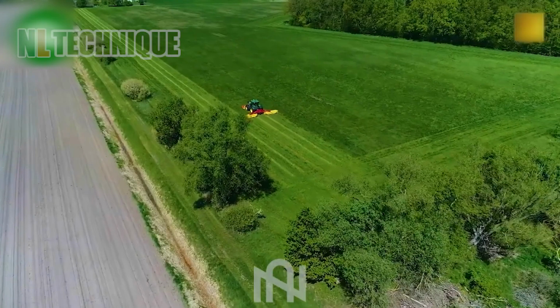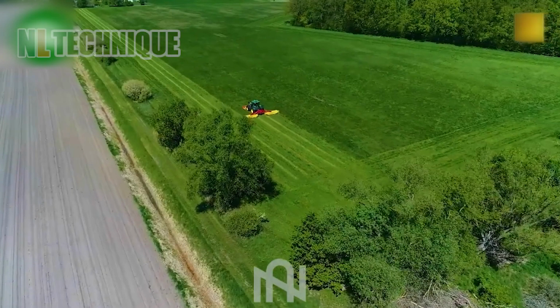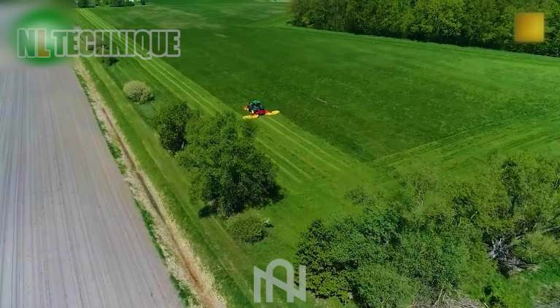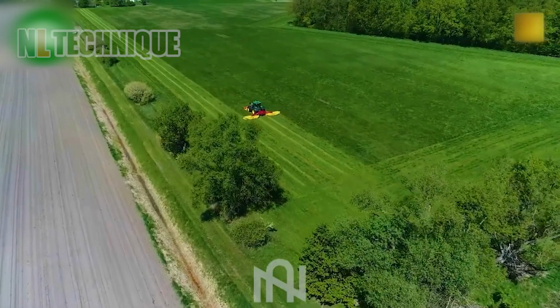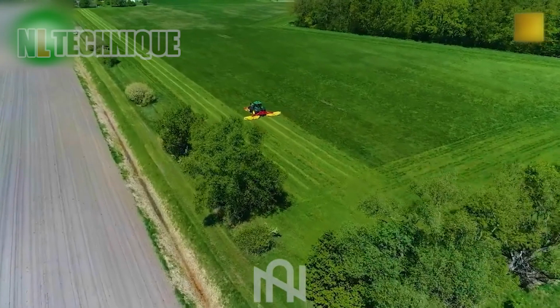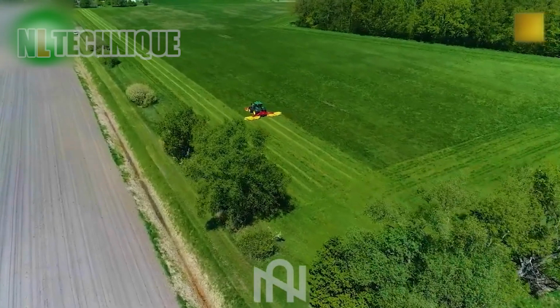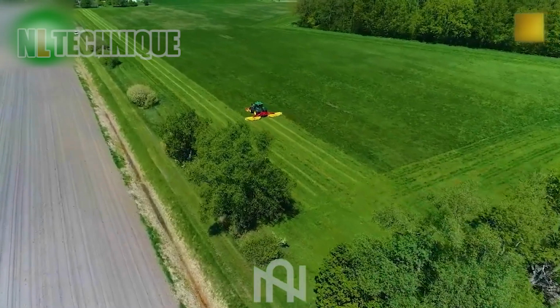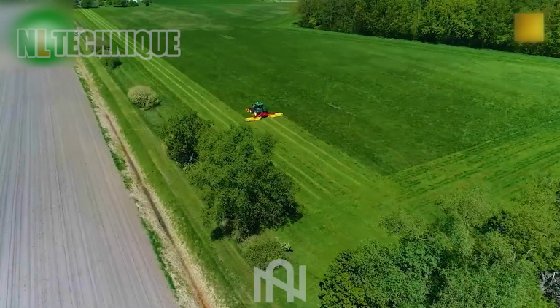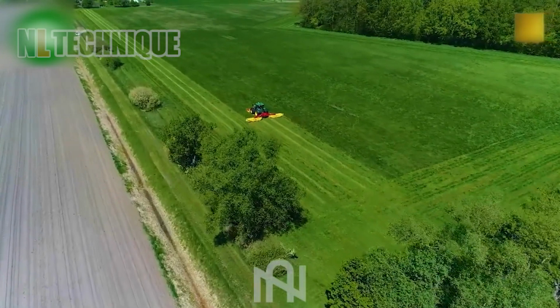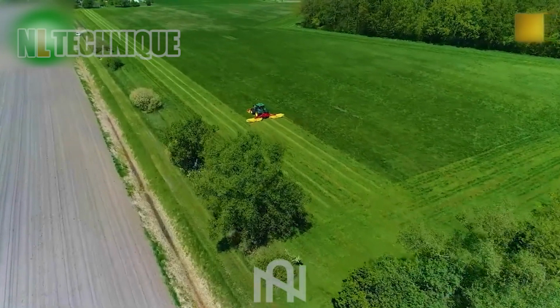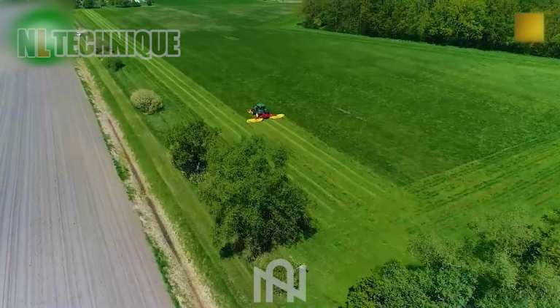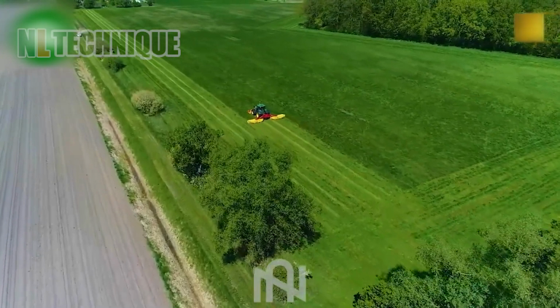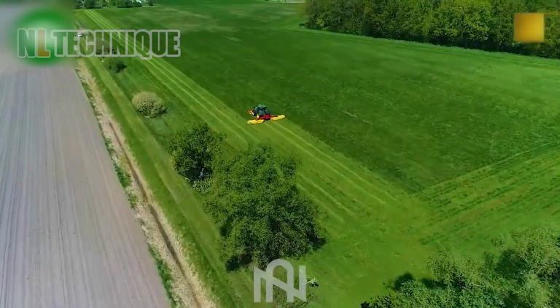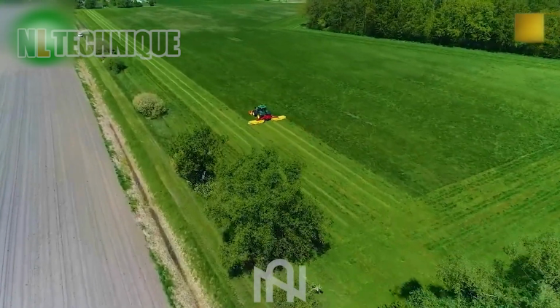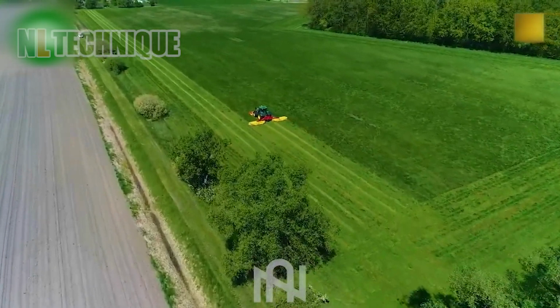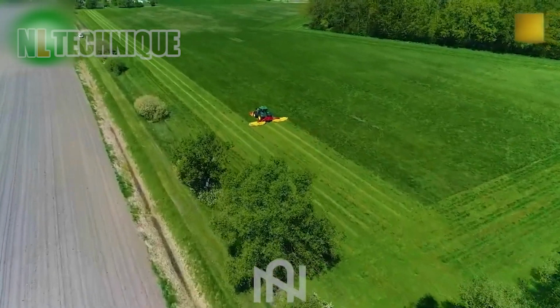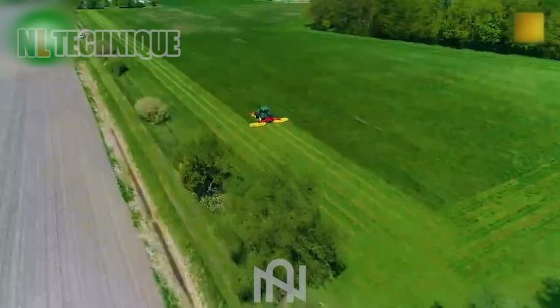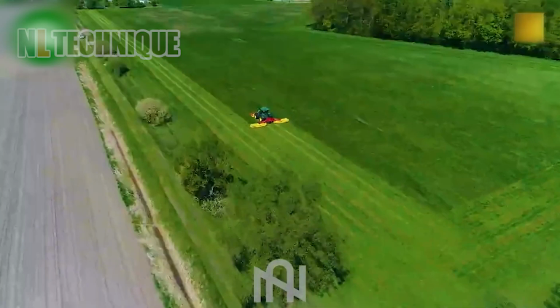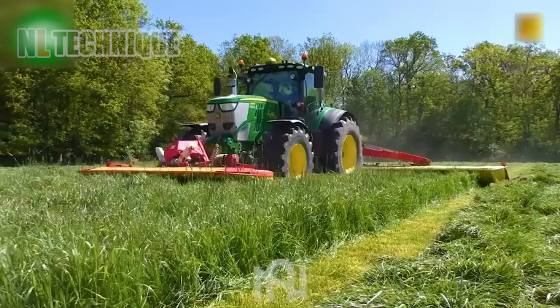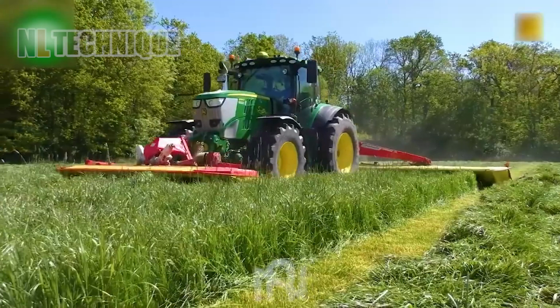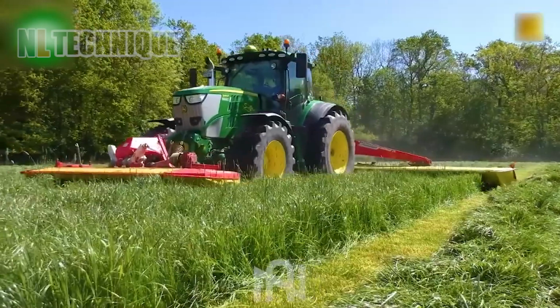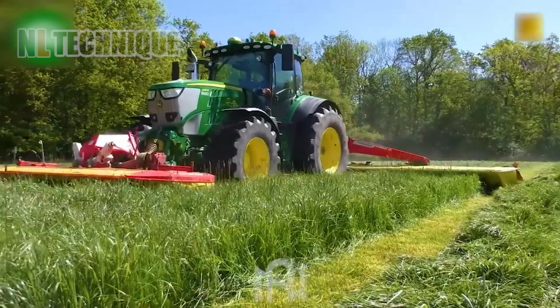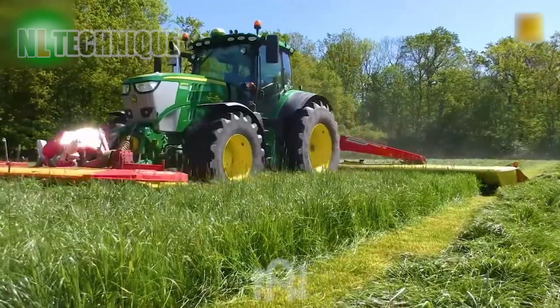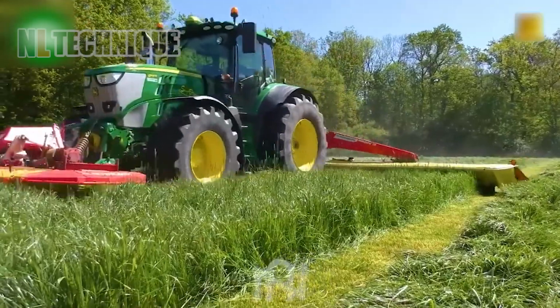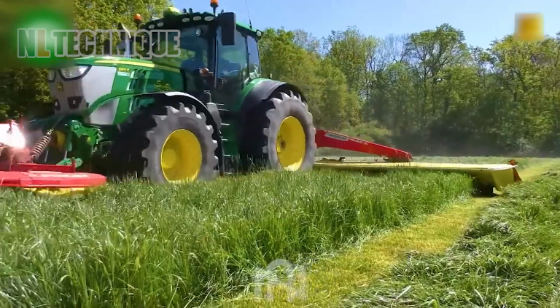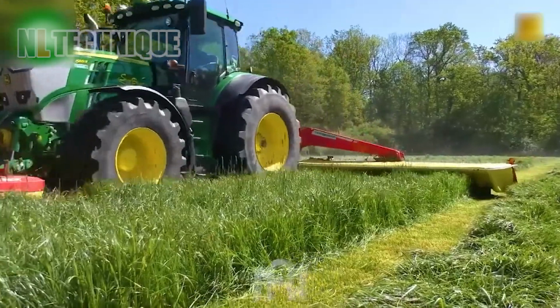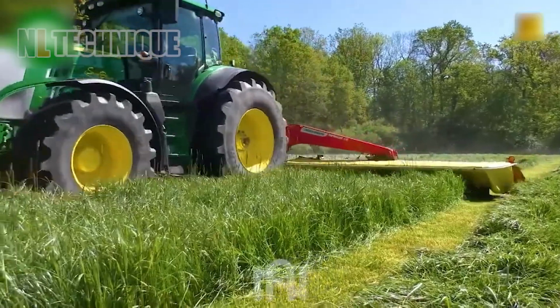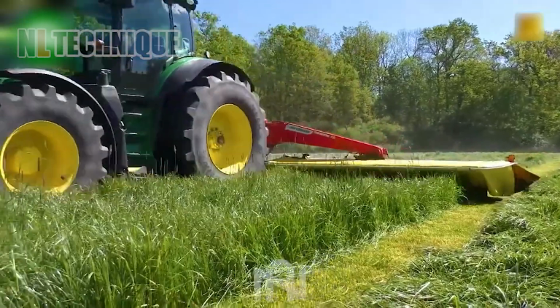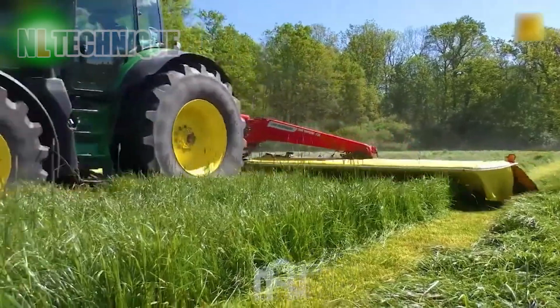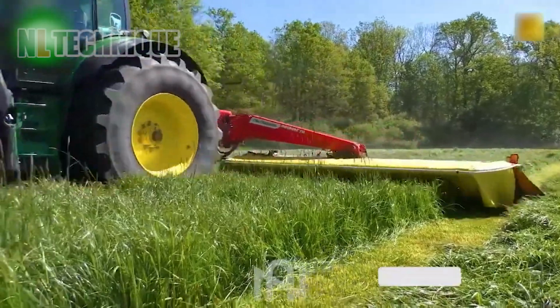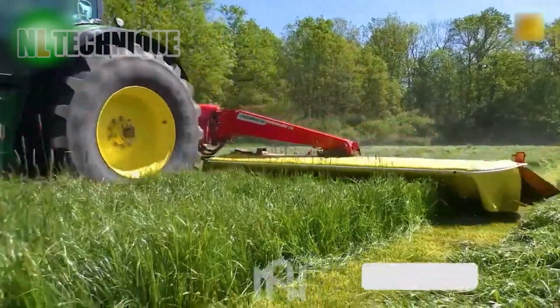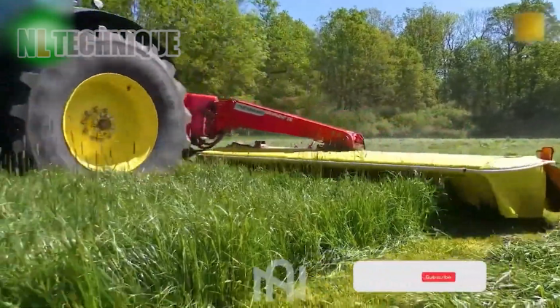When you see this lawnmower working, you feel as if you are seeing a sea of green grass in the field.